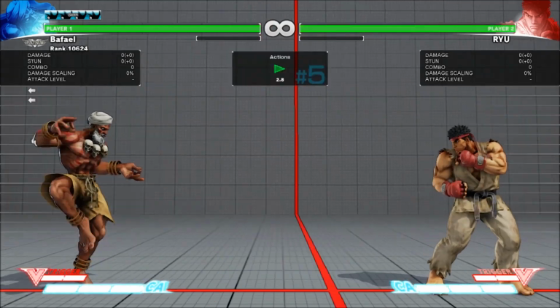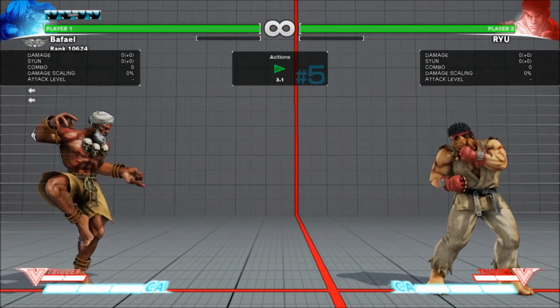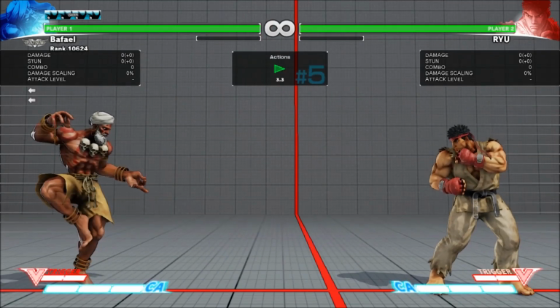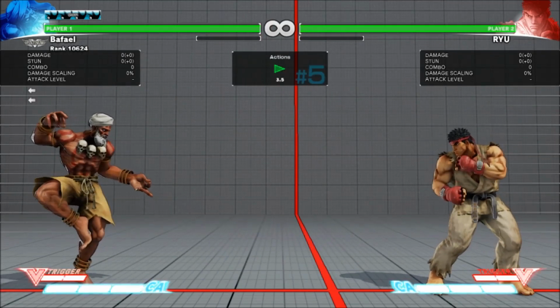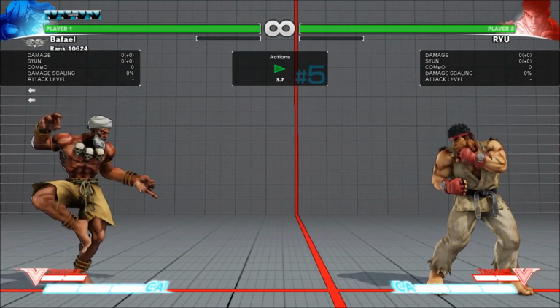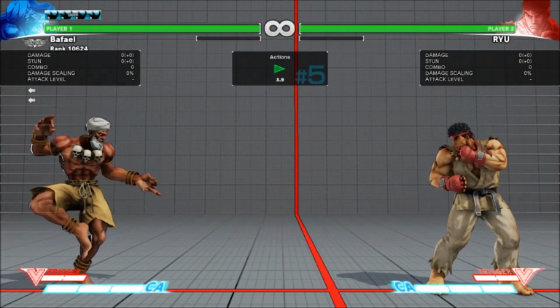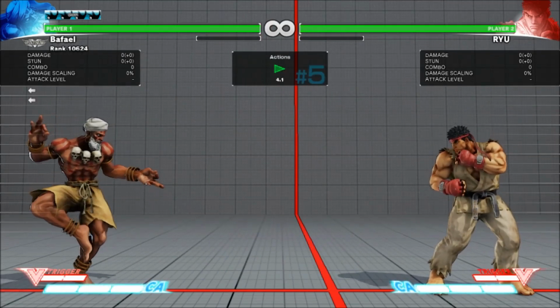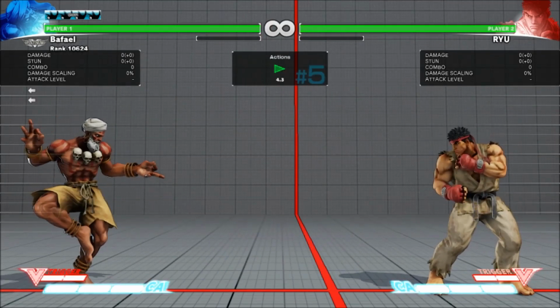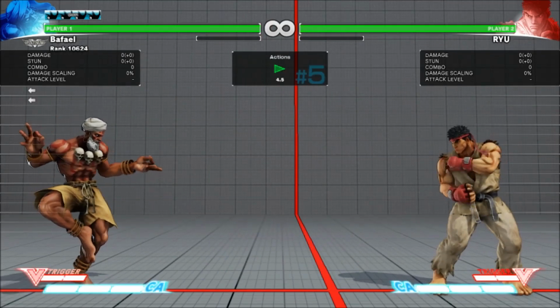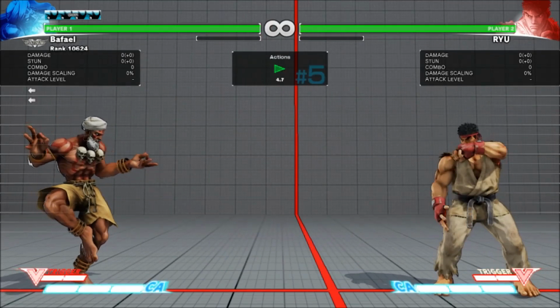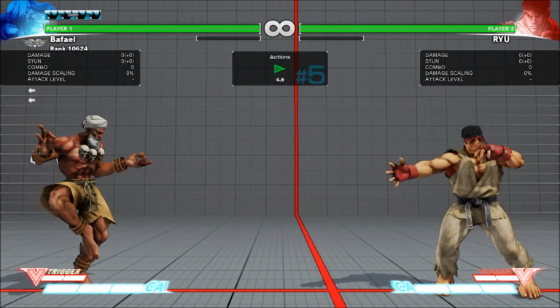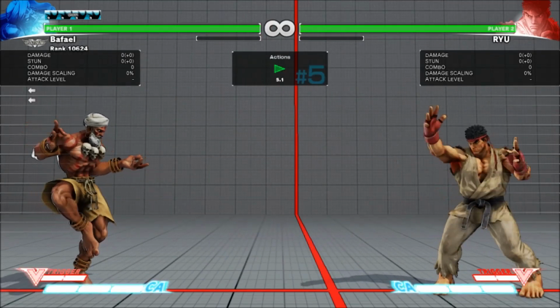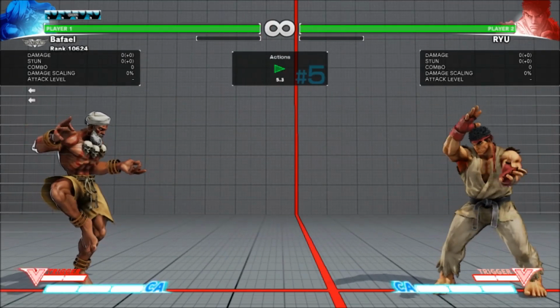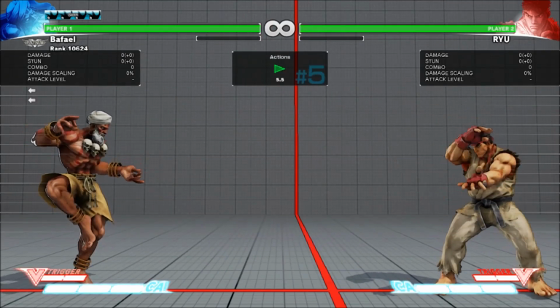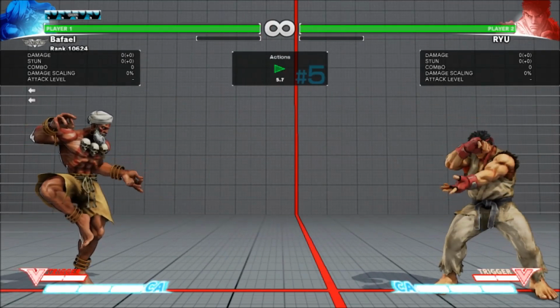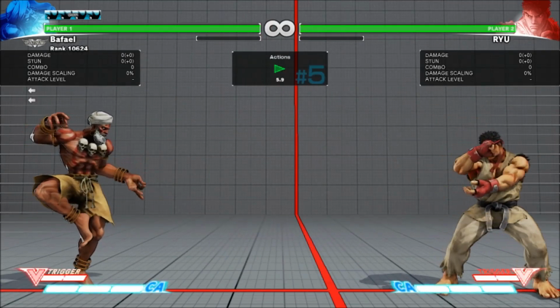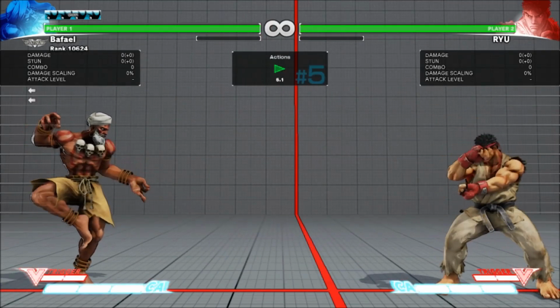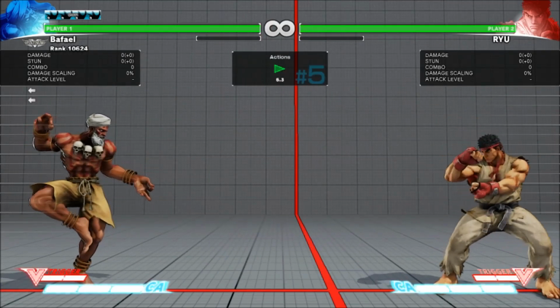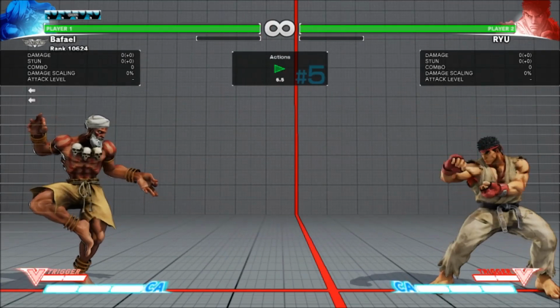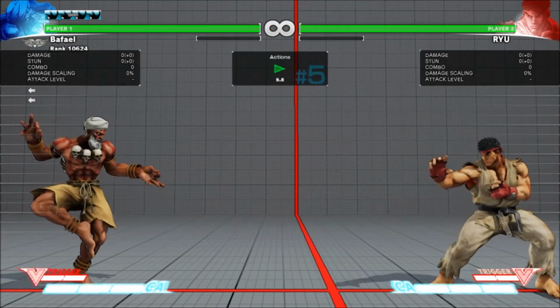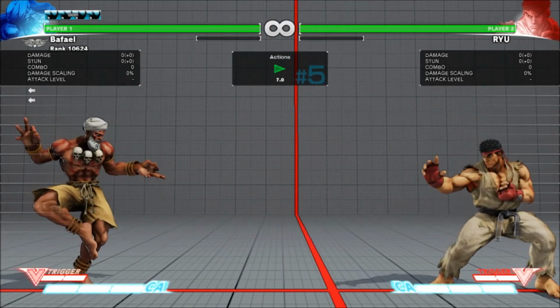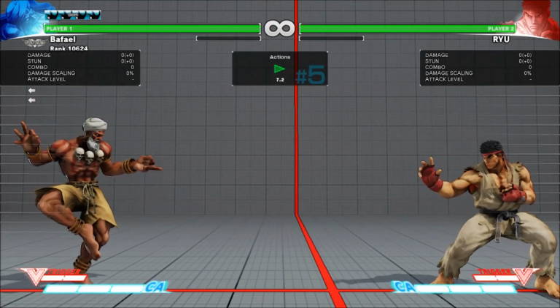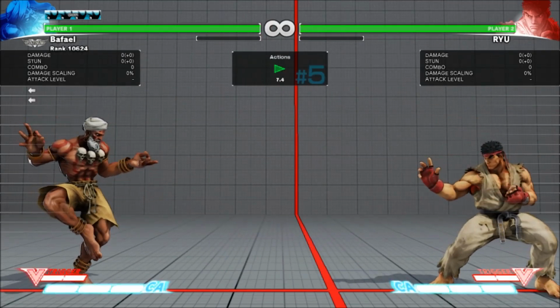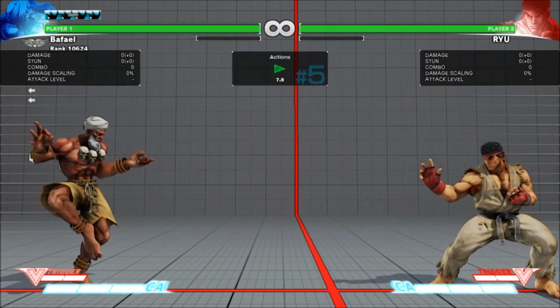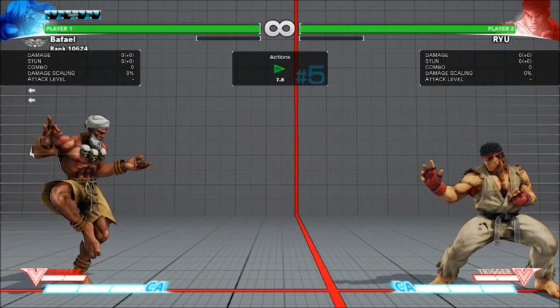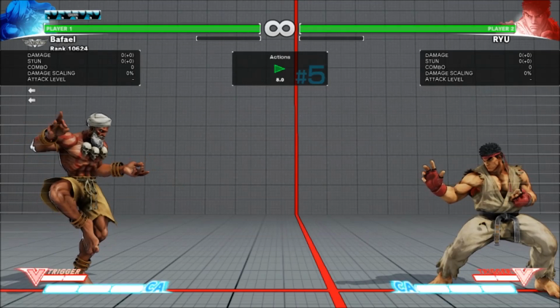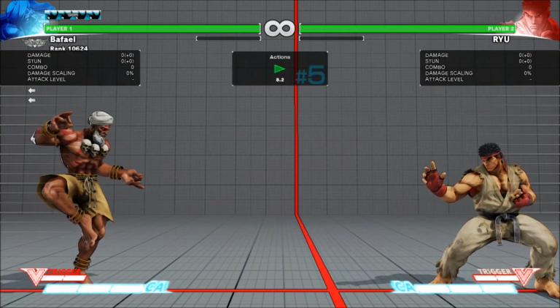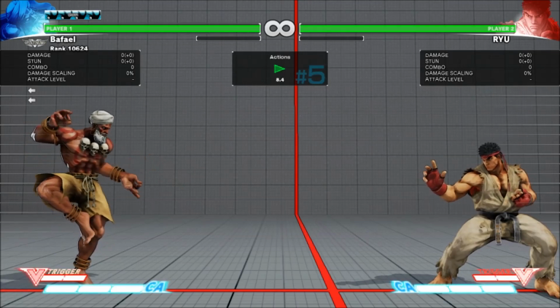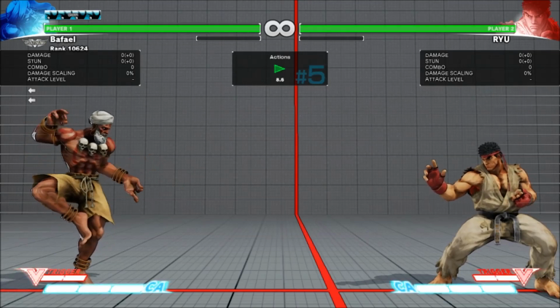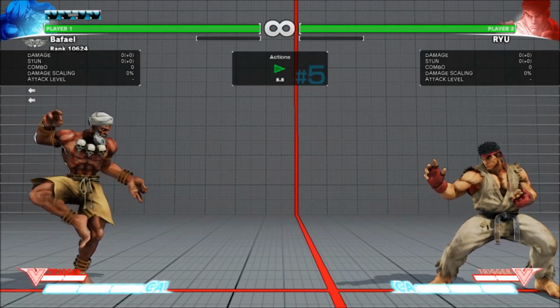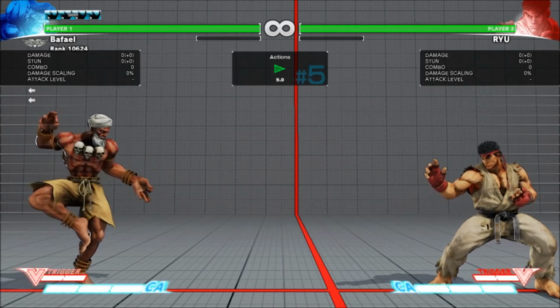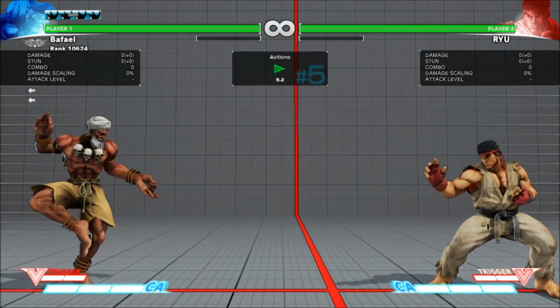Stand strong and stand forward got hitbox adjustments, making them better. Fierce and Roundhouse got faster, and Fierce got more projectile immunity.